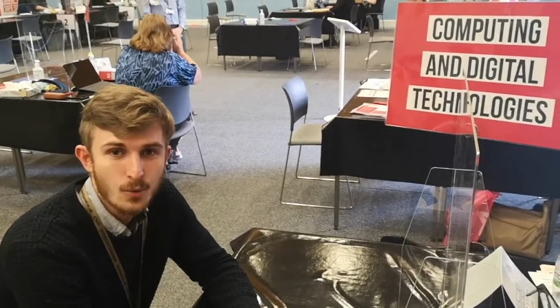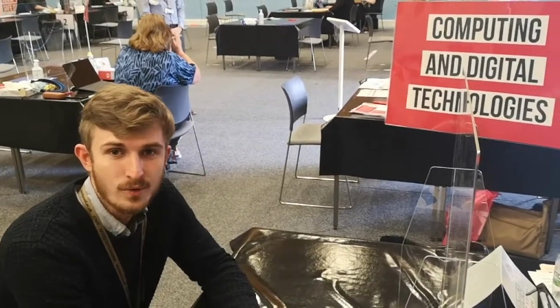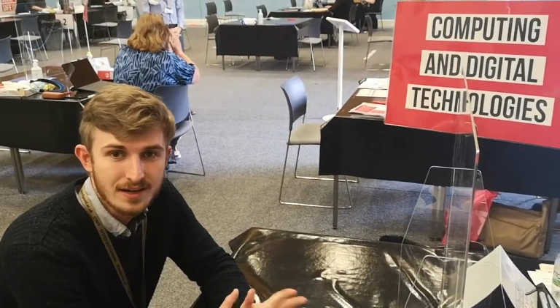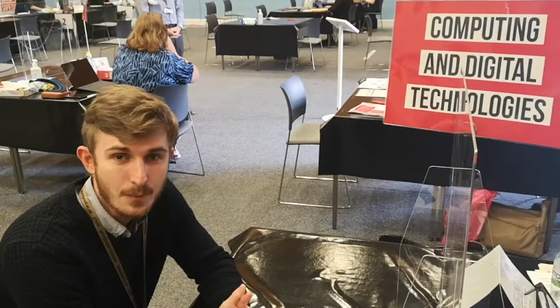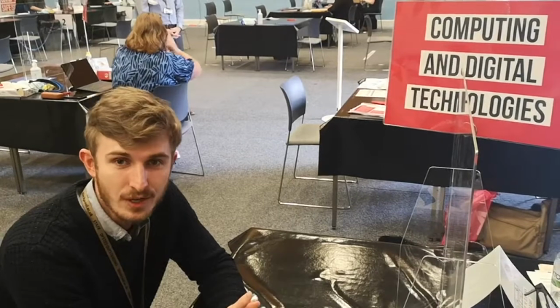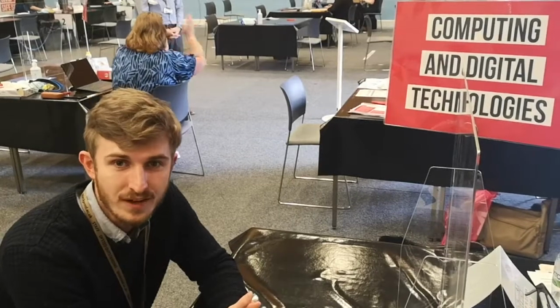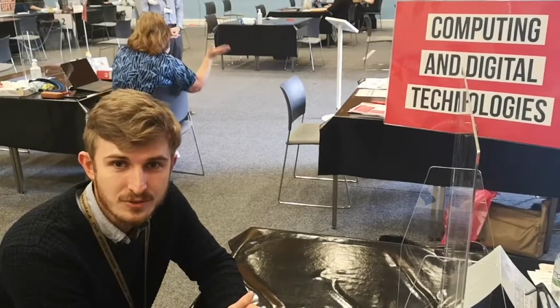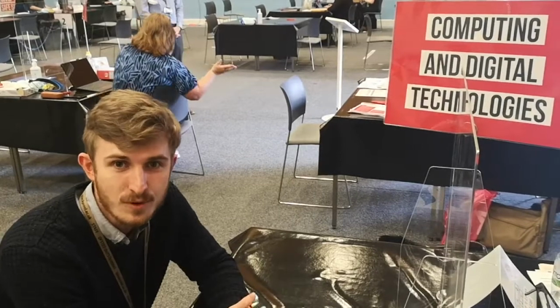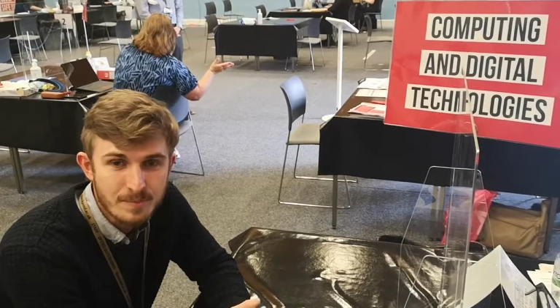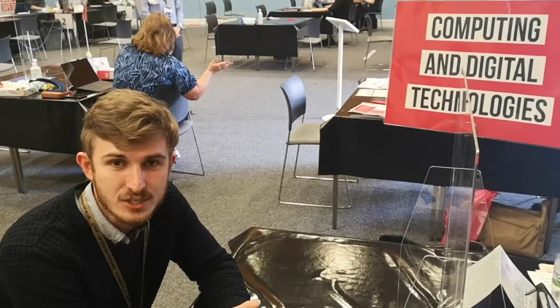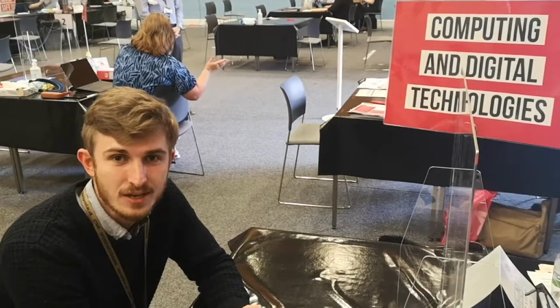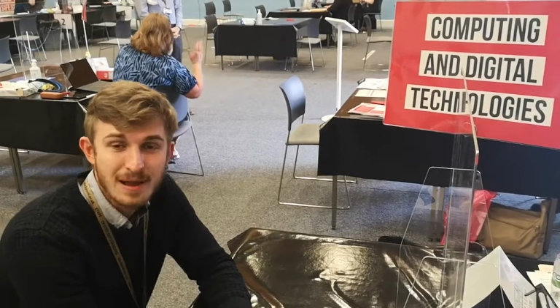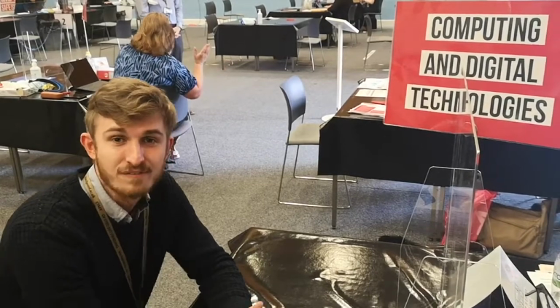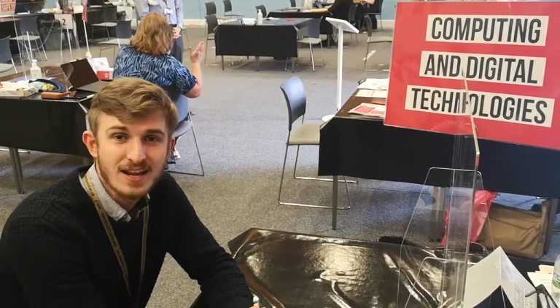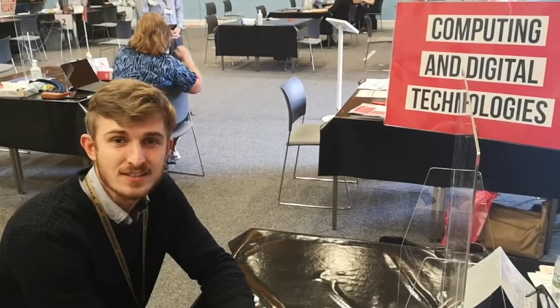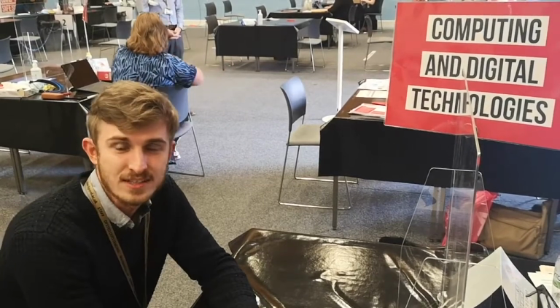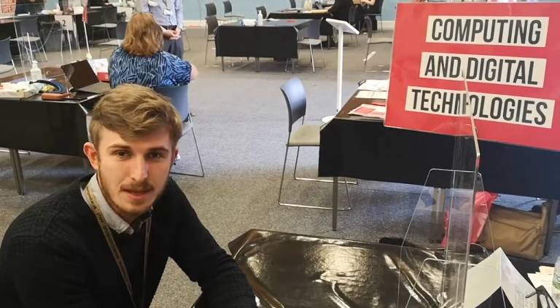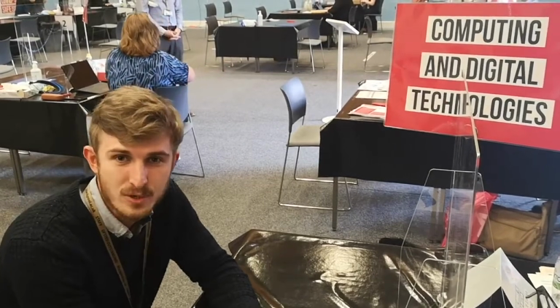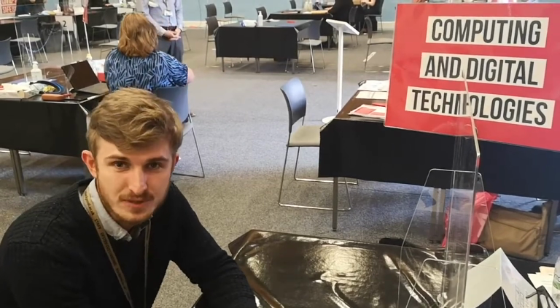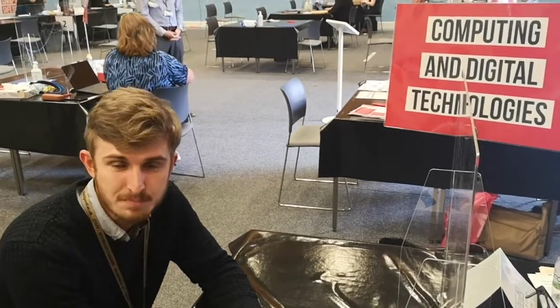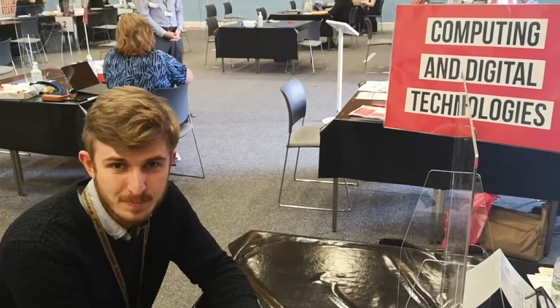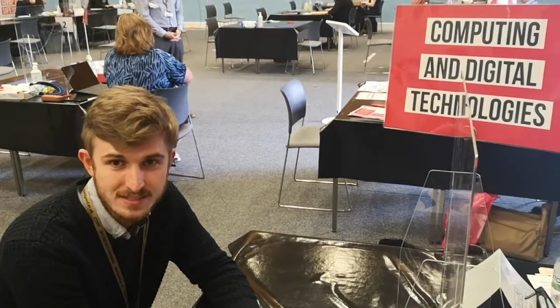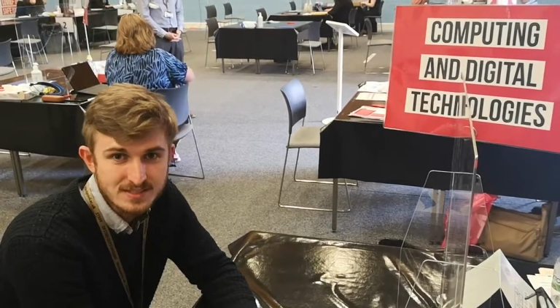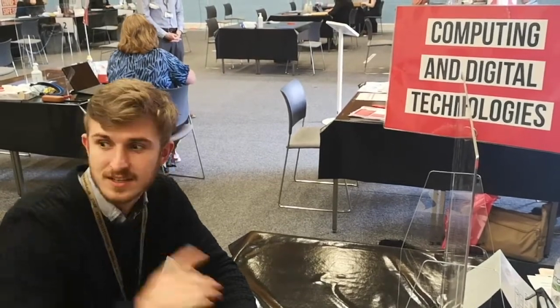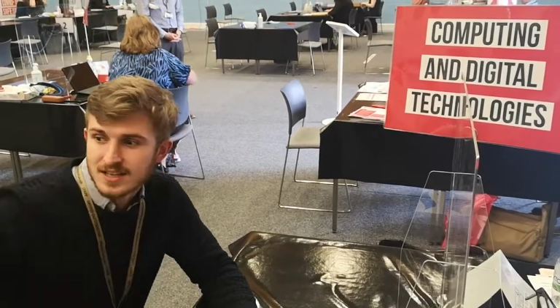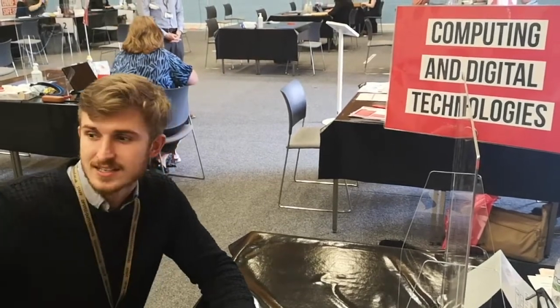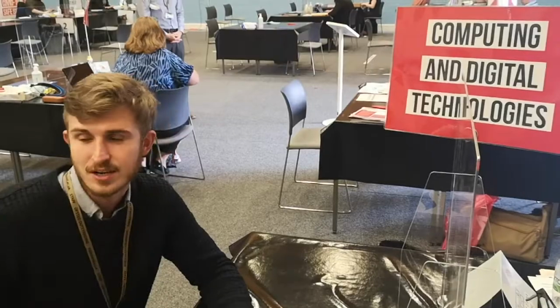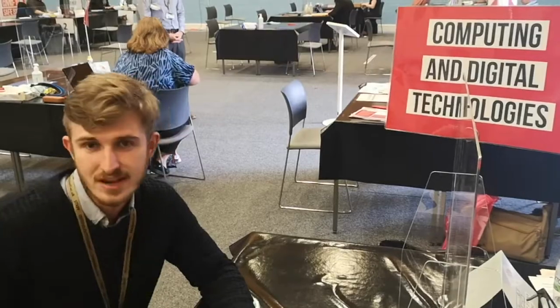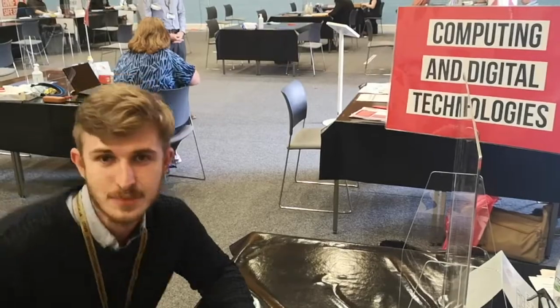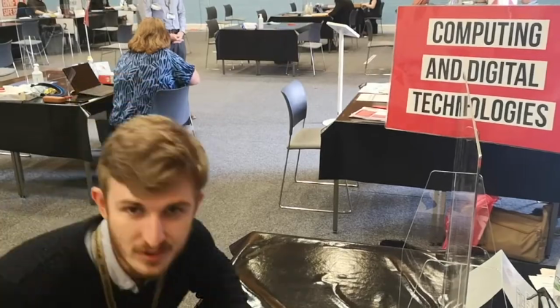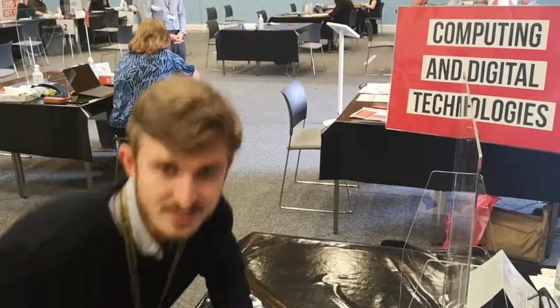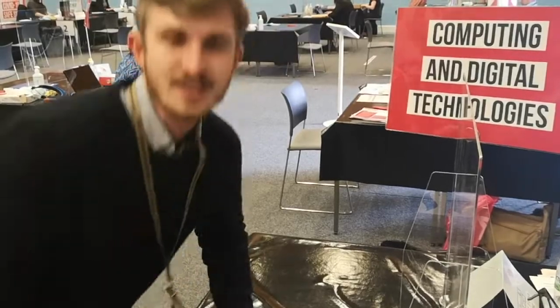So now we're going to go find out some more information about finance — things like bursaries and bus passes. Let's head over there and see what they've got to say.